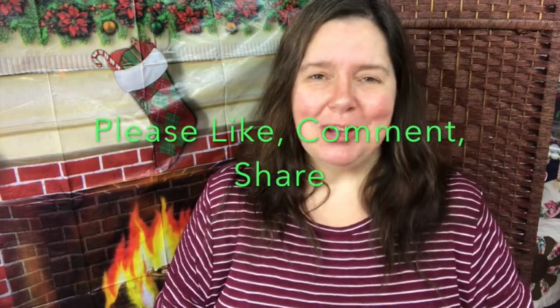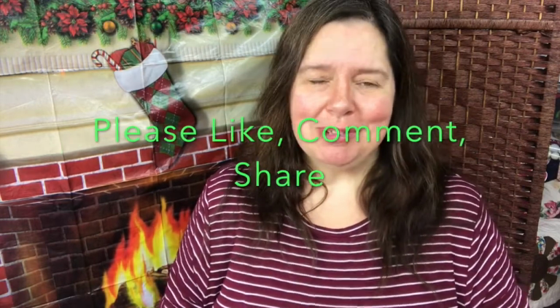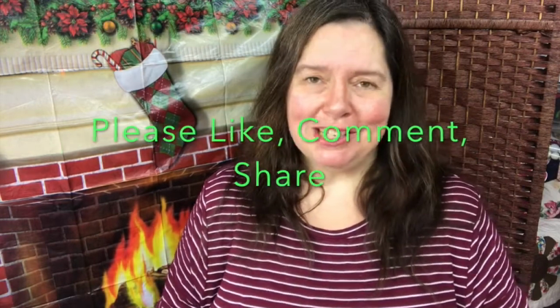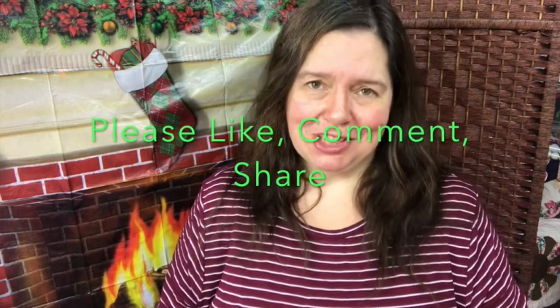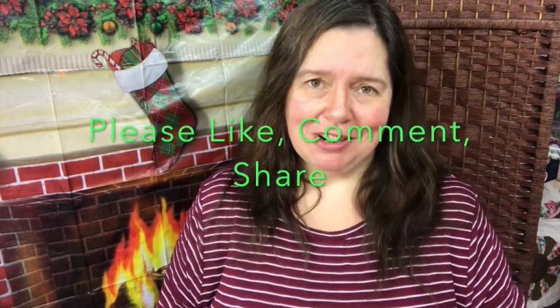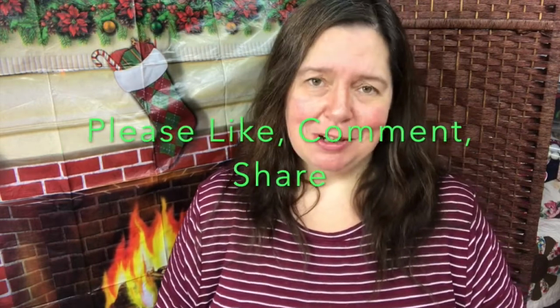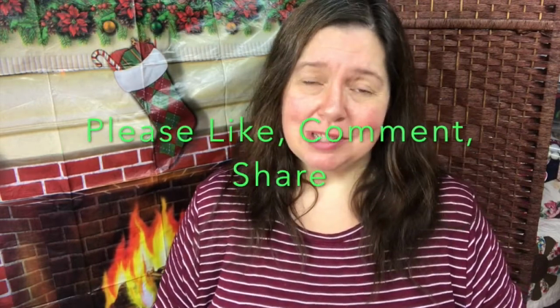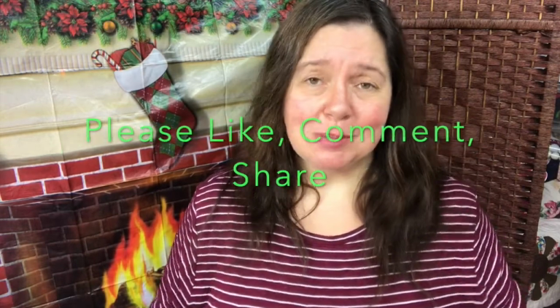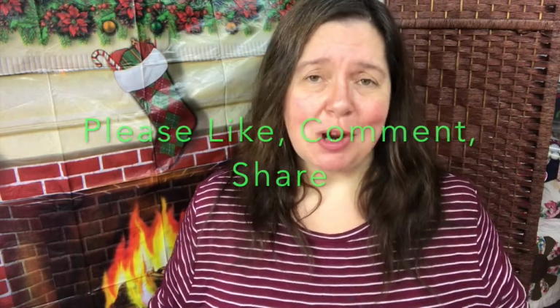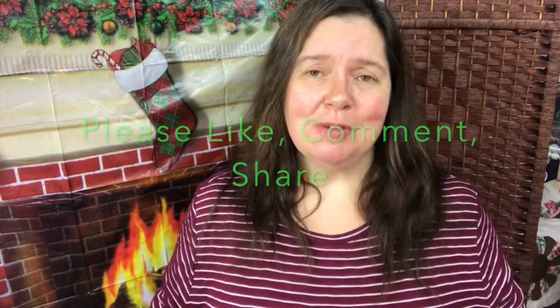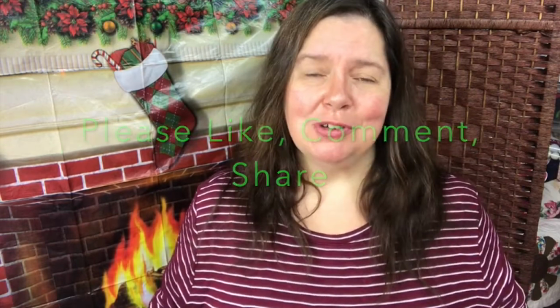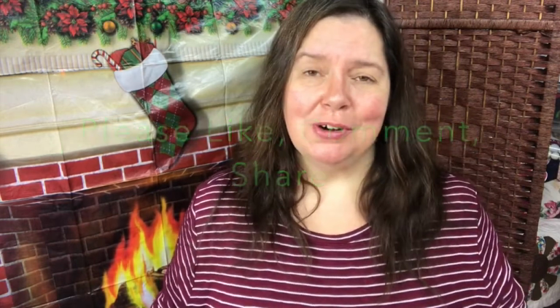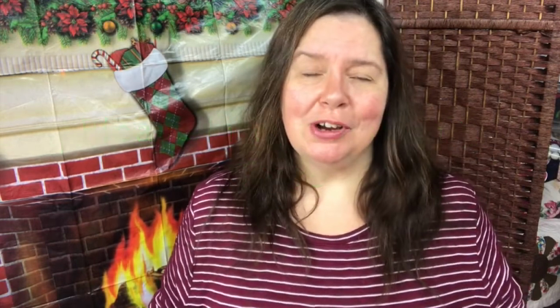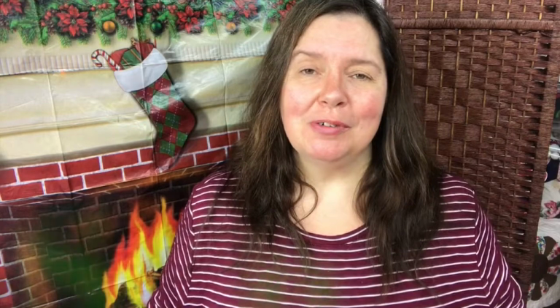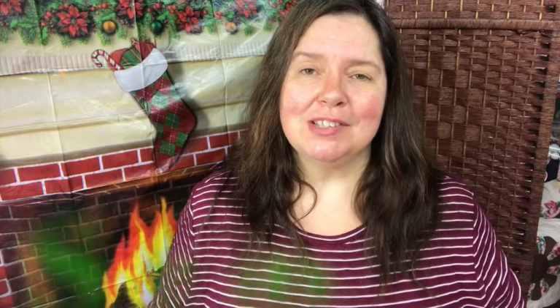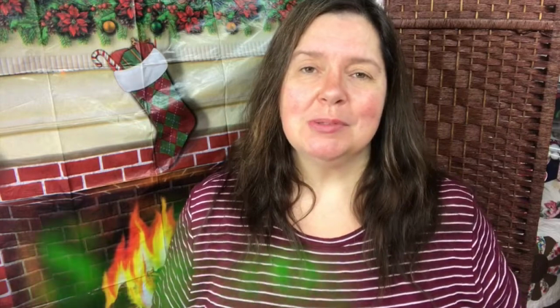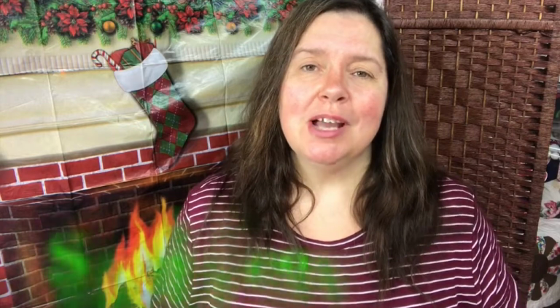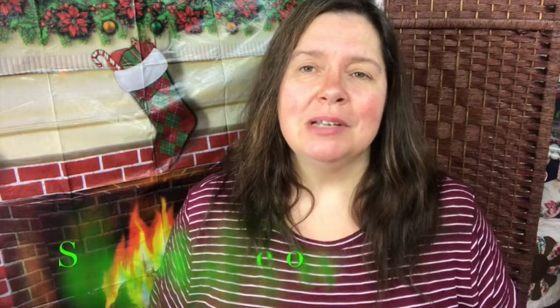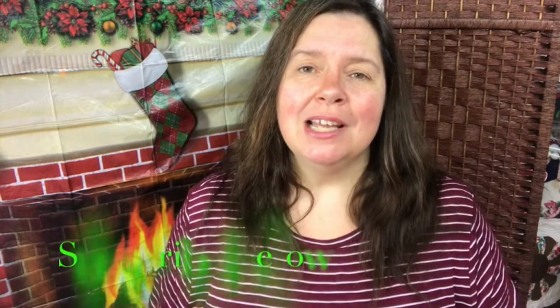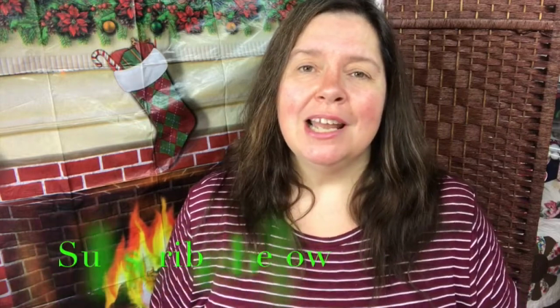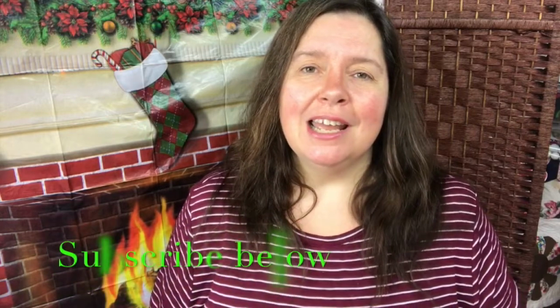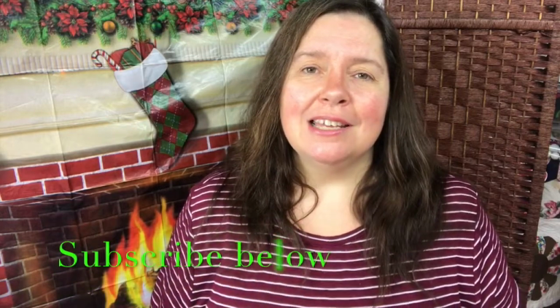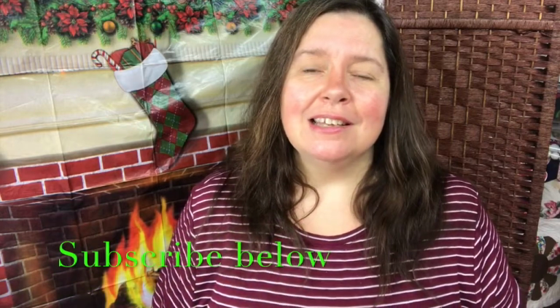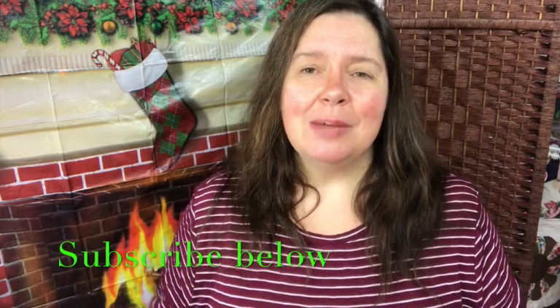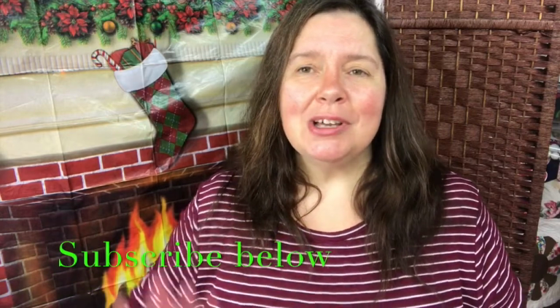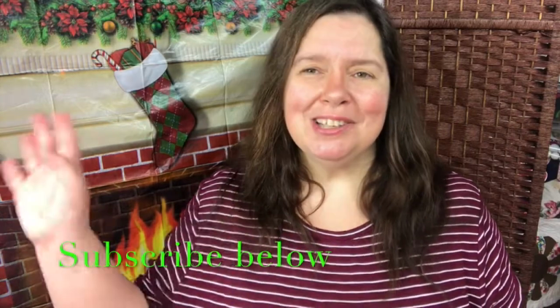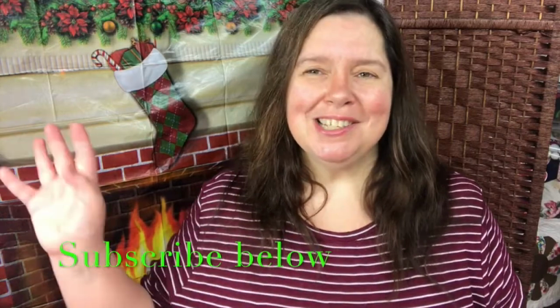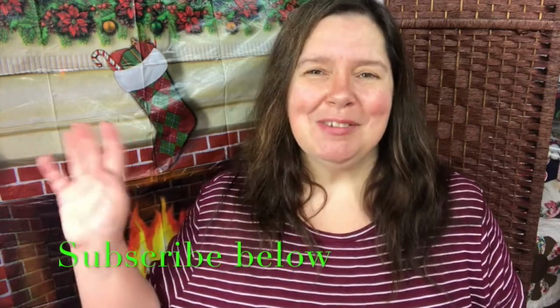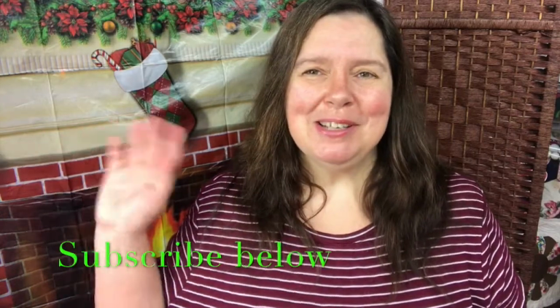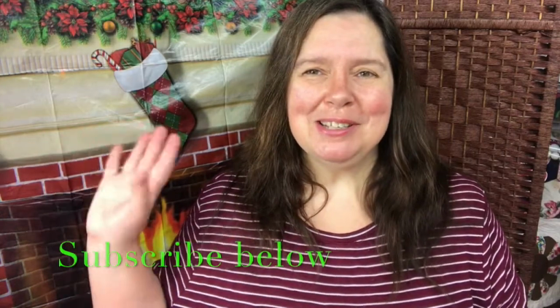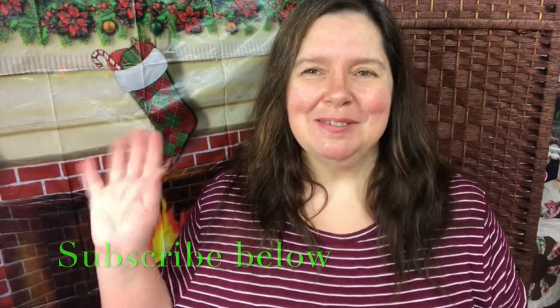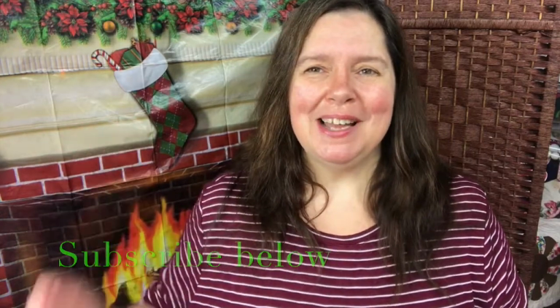A comment and share. Please subscribe if you are not already subscribed, and happy holidays everyone. Bye.